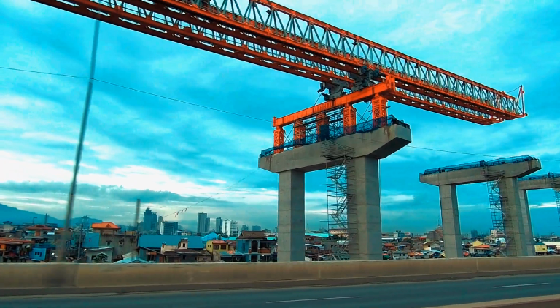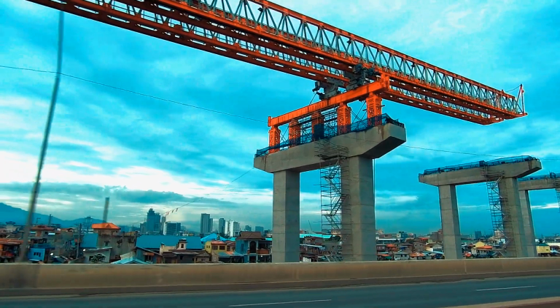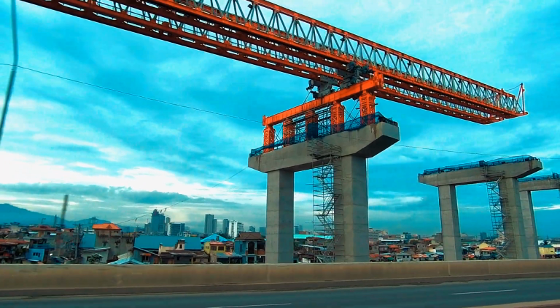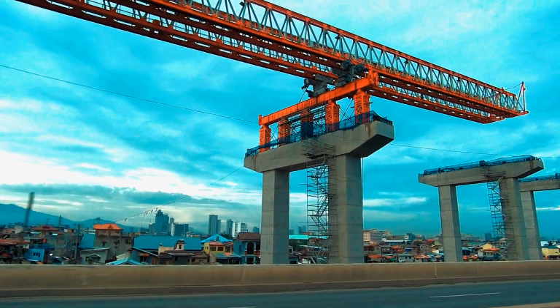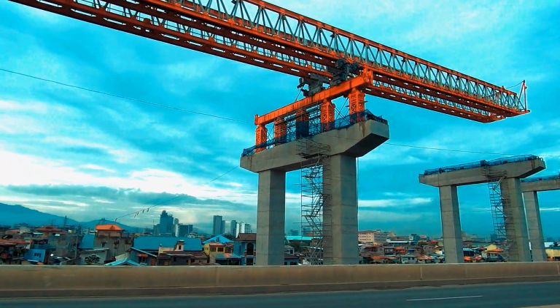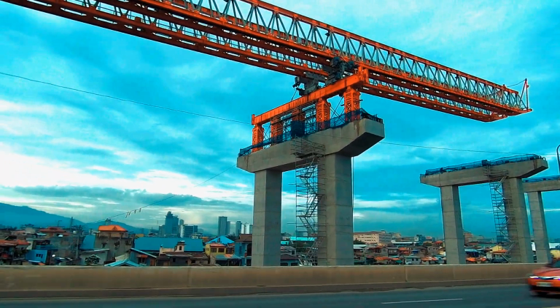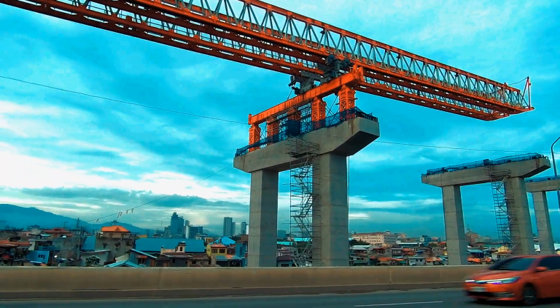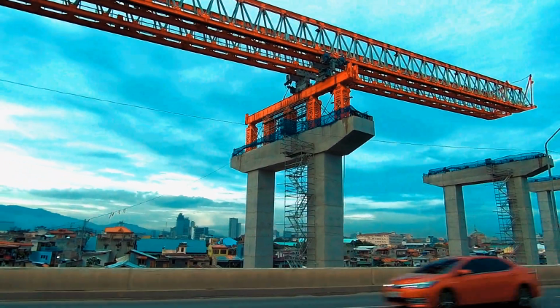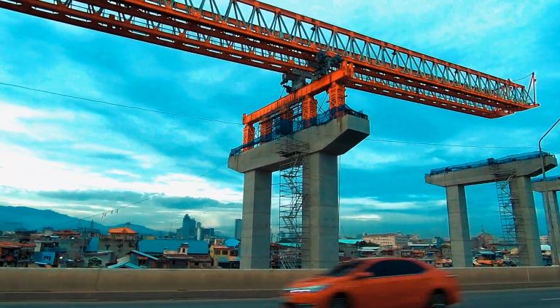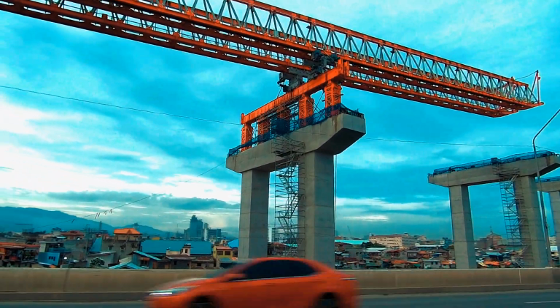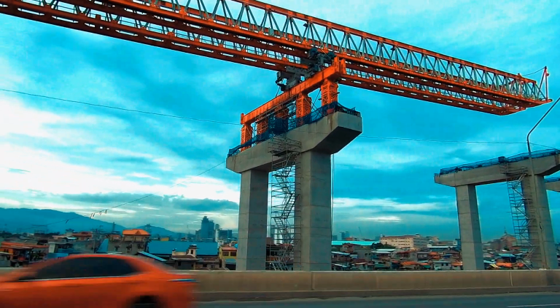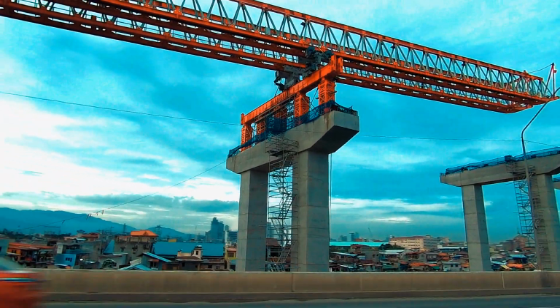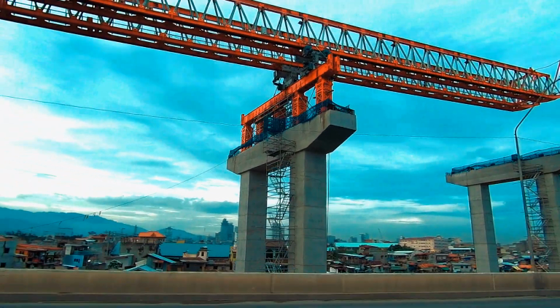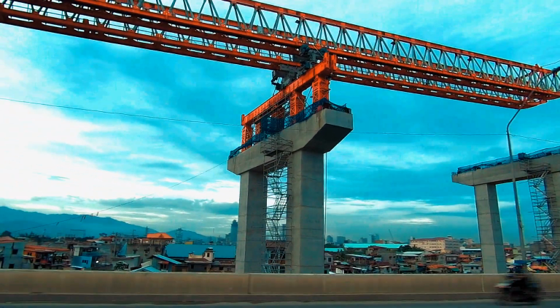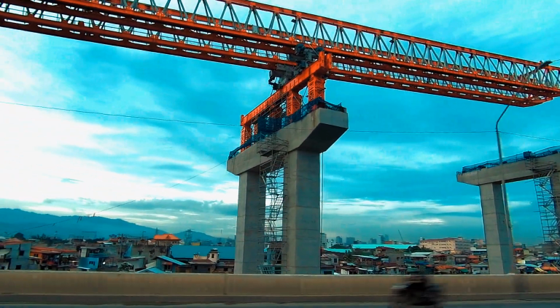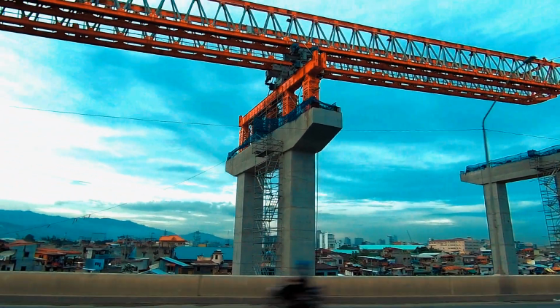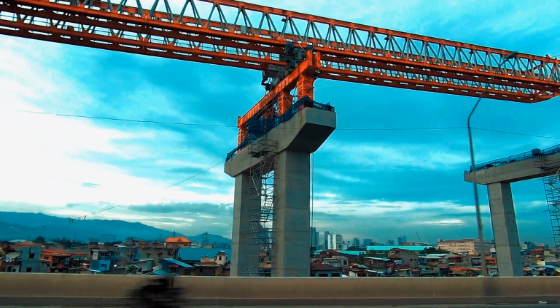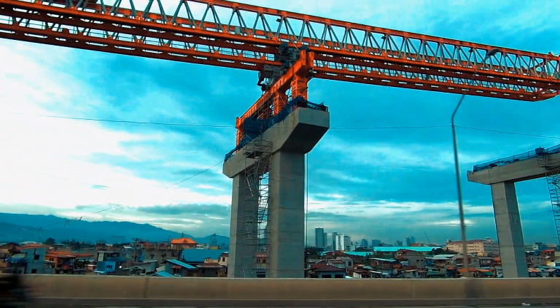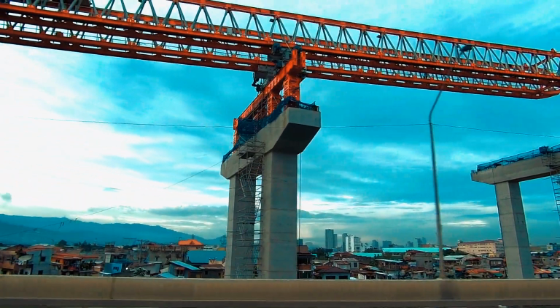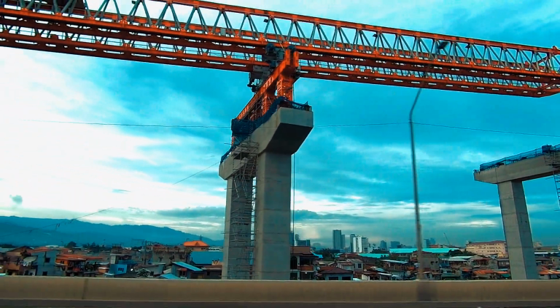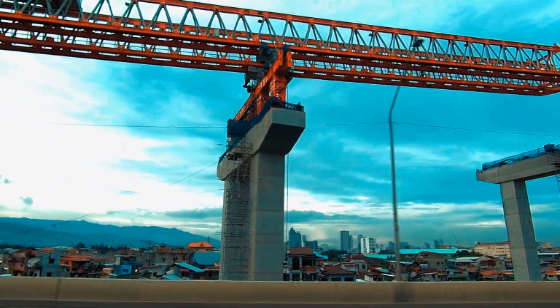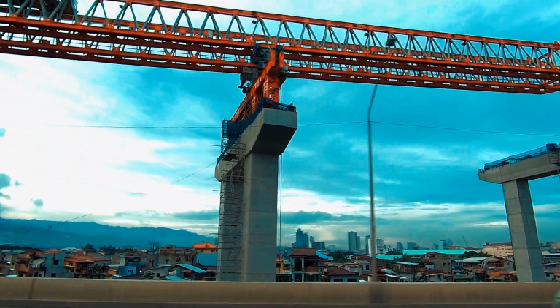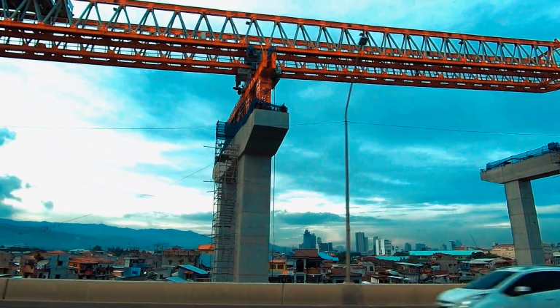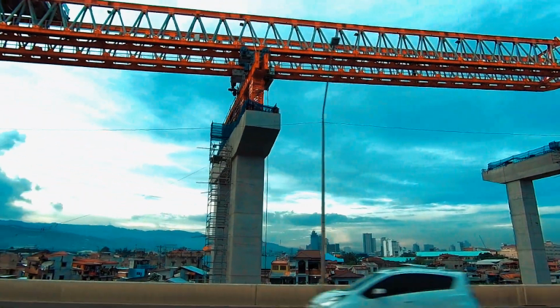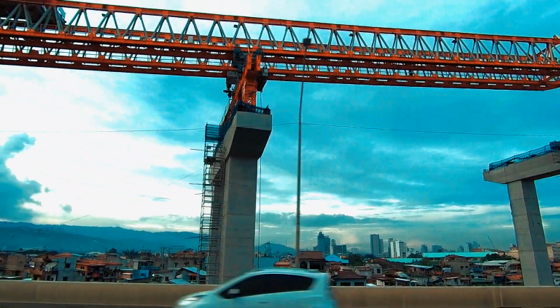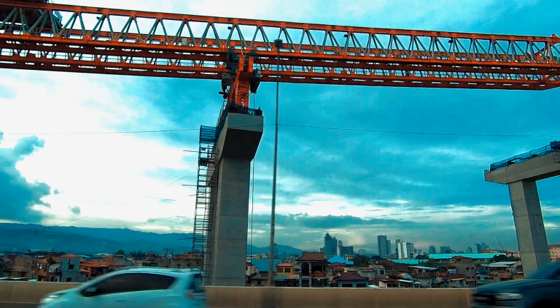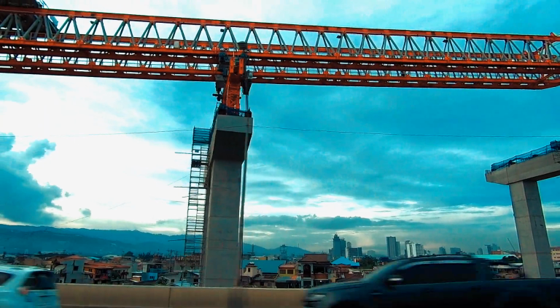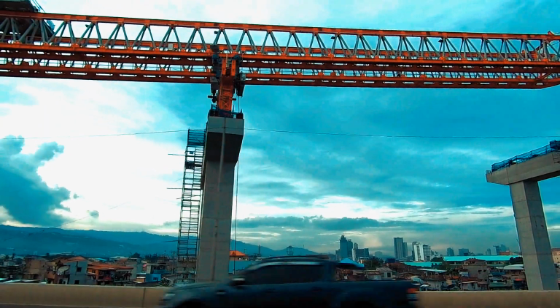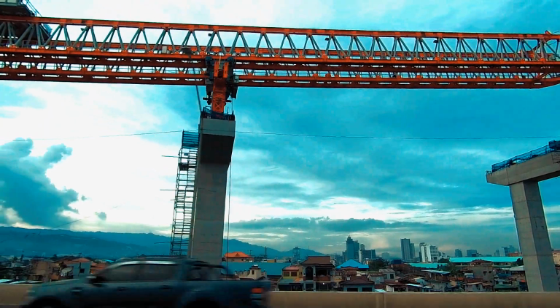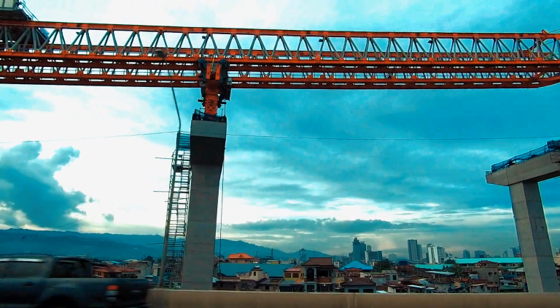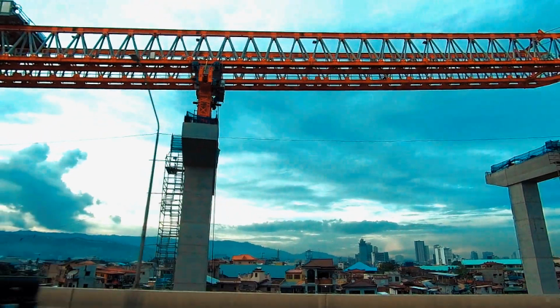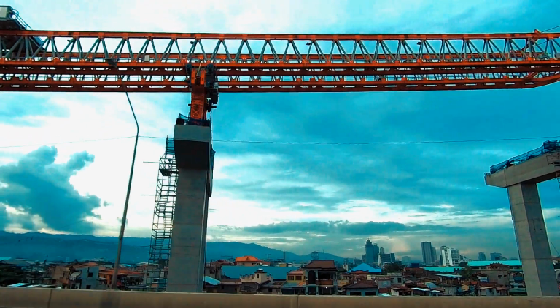The launching gantry has successfully transferred on these viaducts to install the girders.